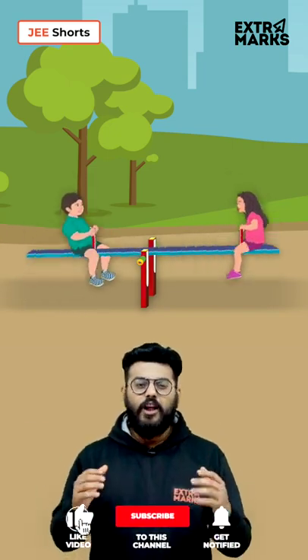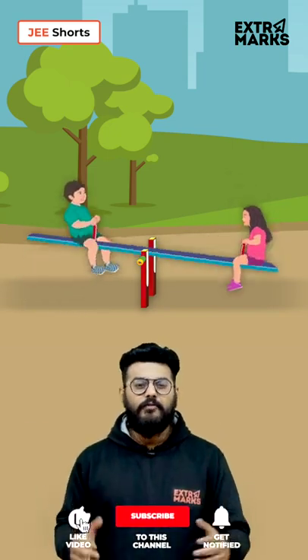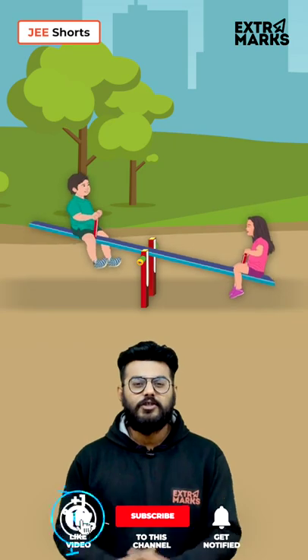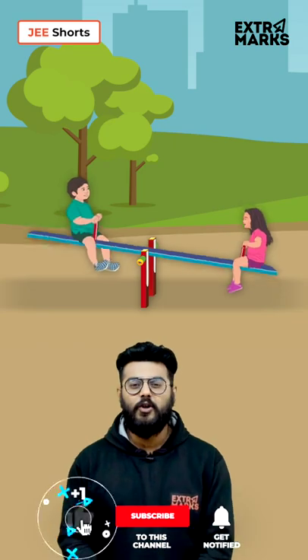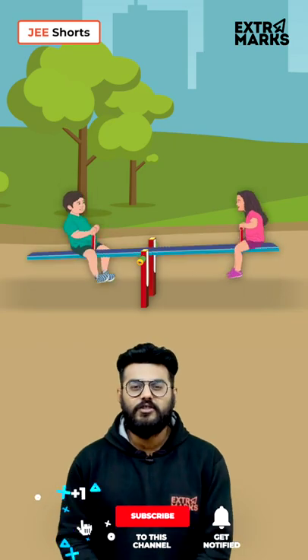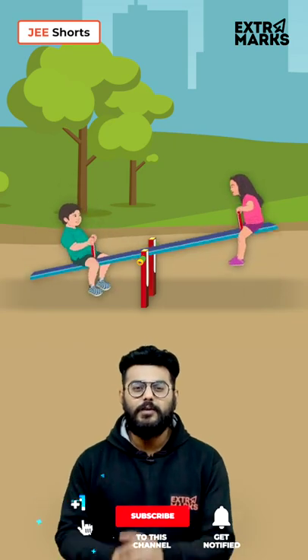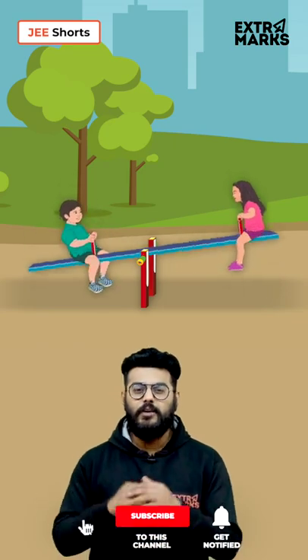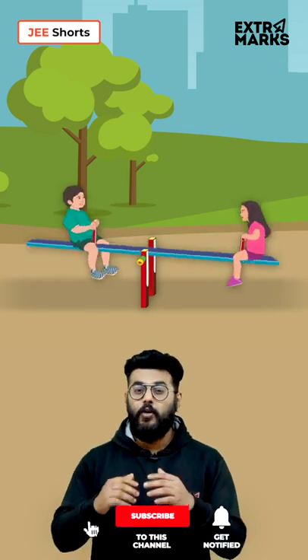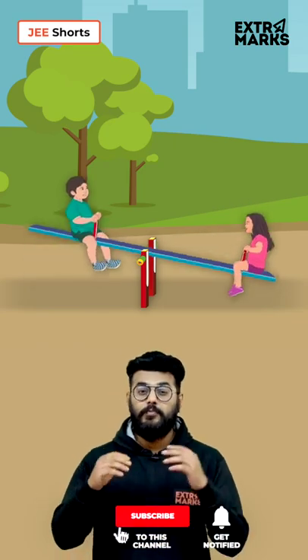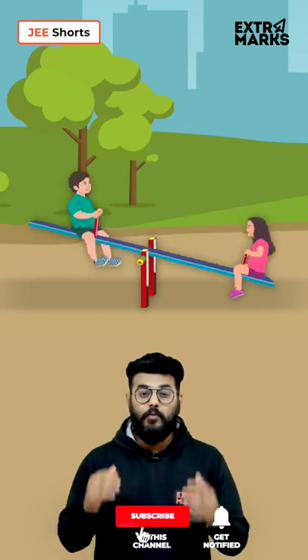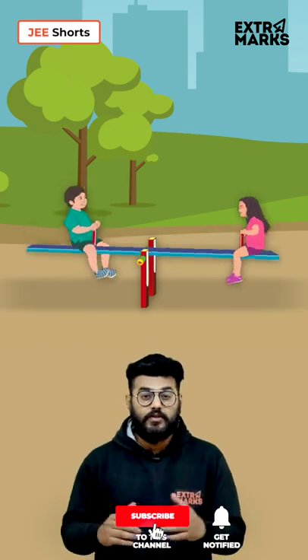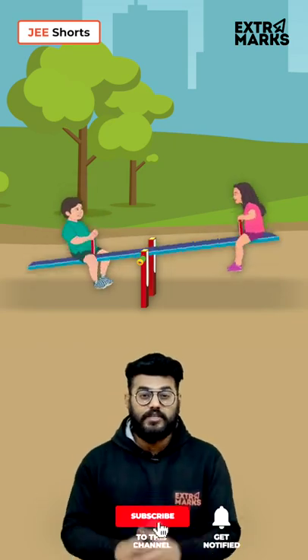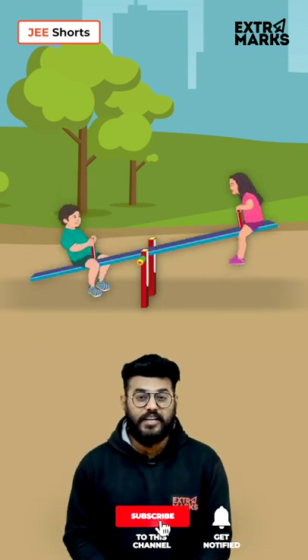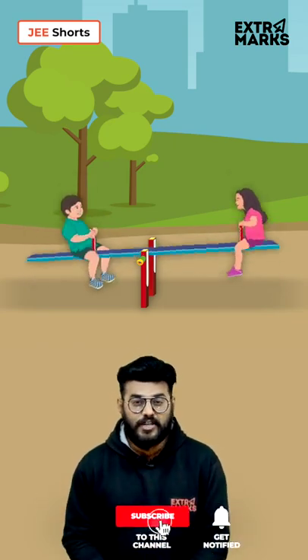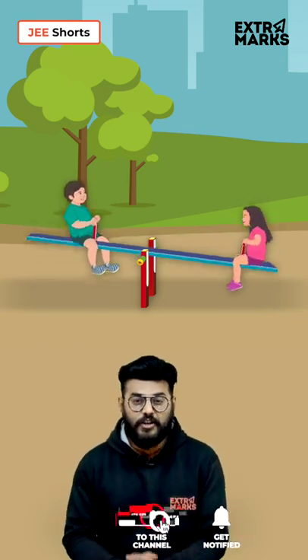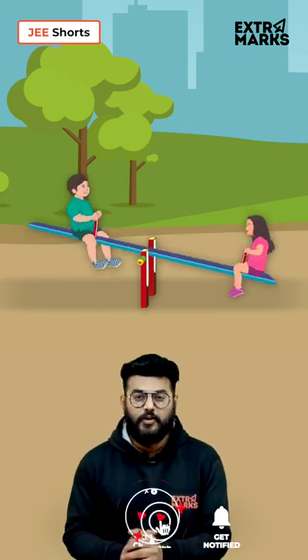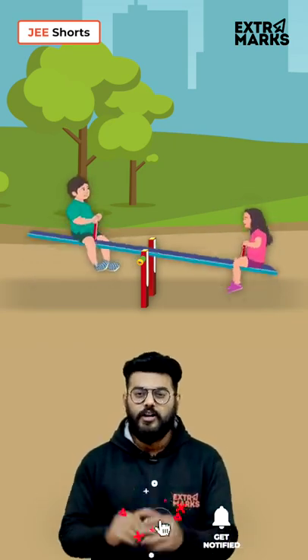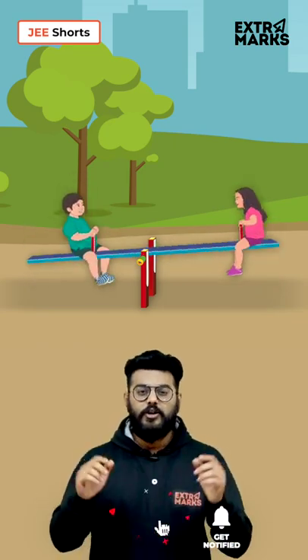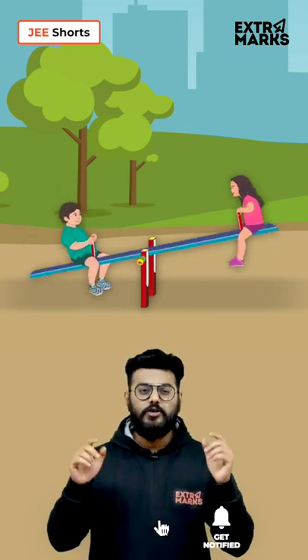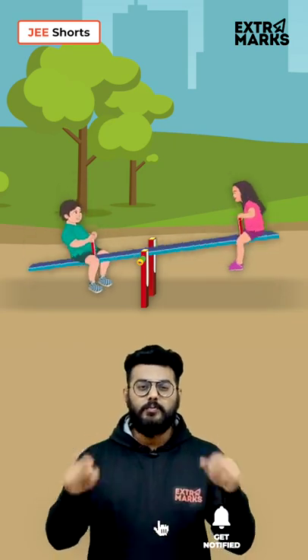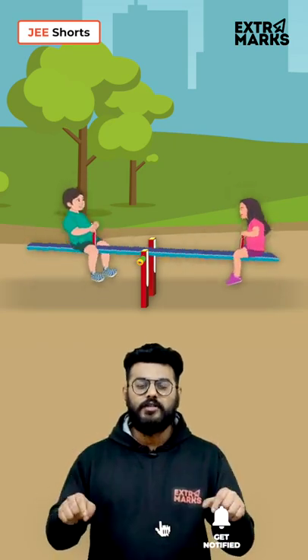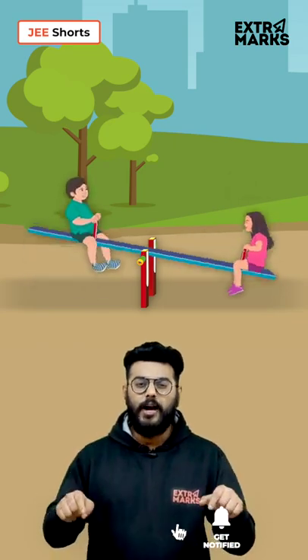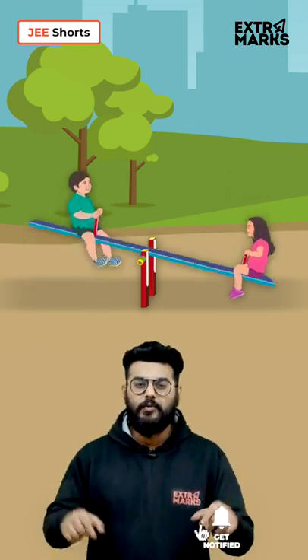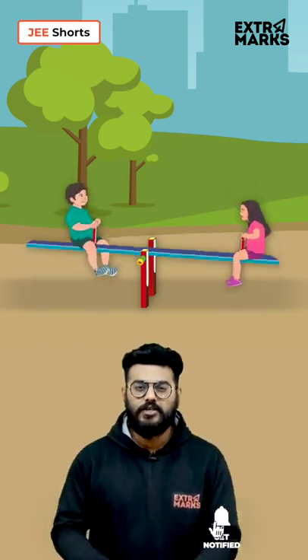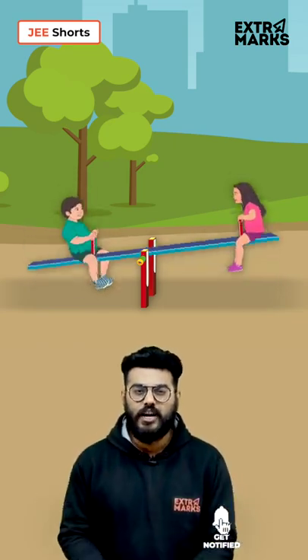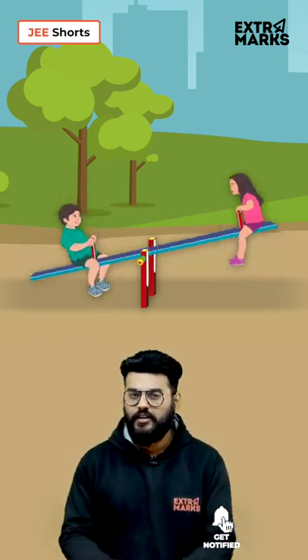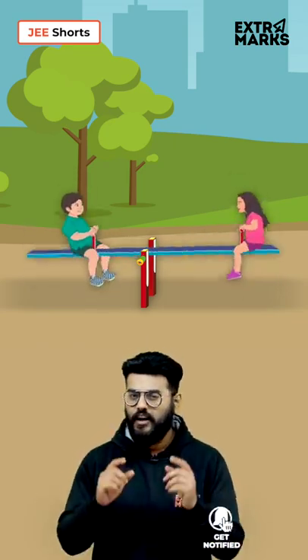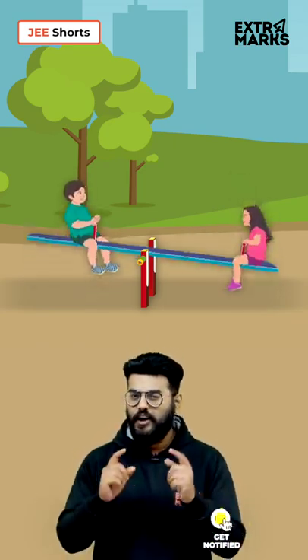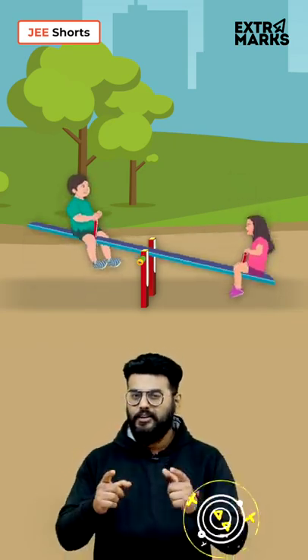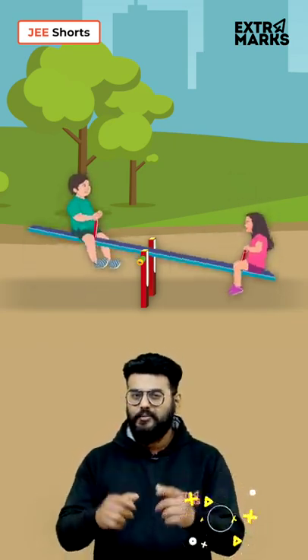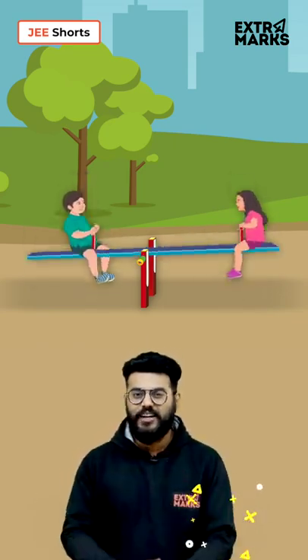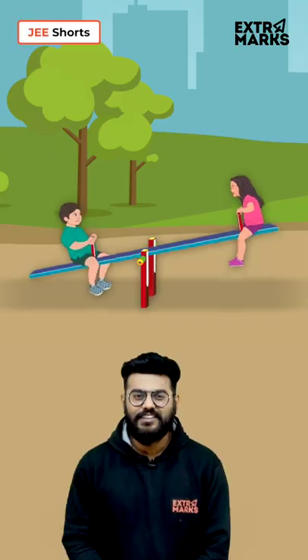If you love this concept and want more such engaging videos, do subscribe to our channel and hit the bell icon.